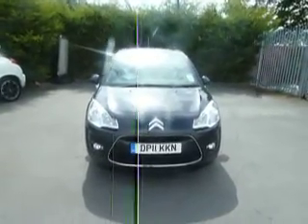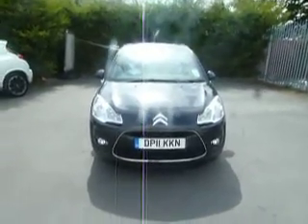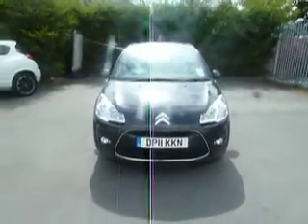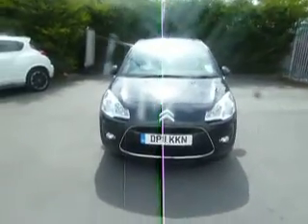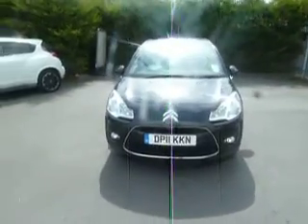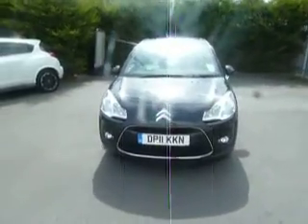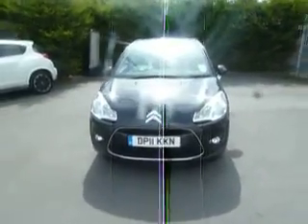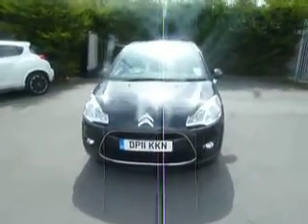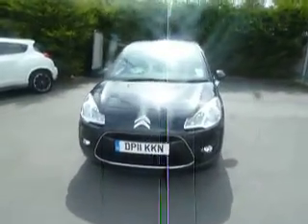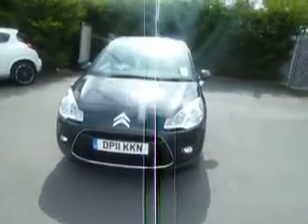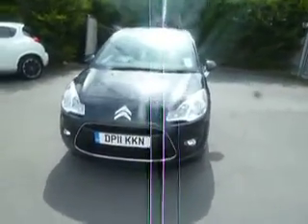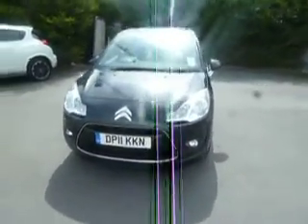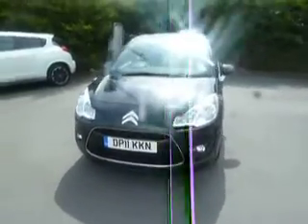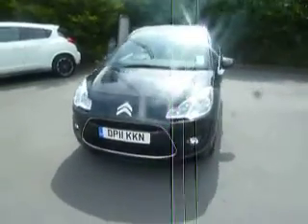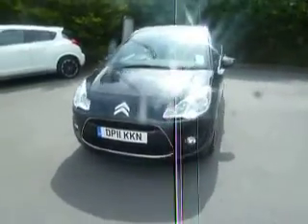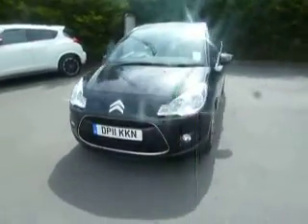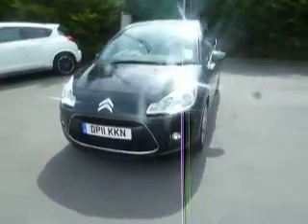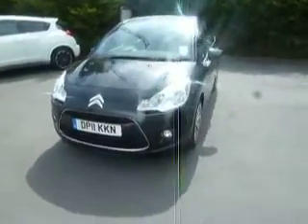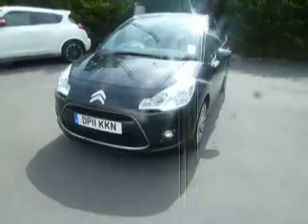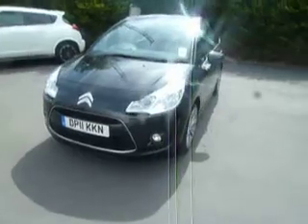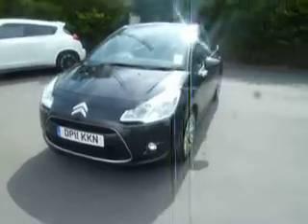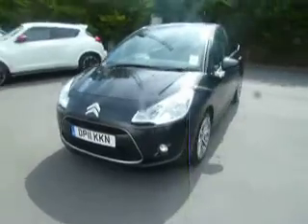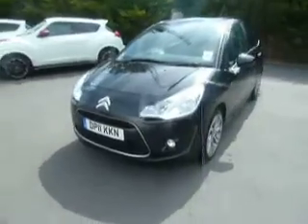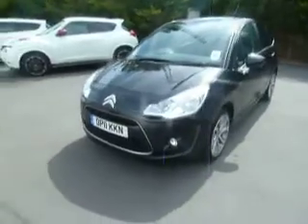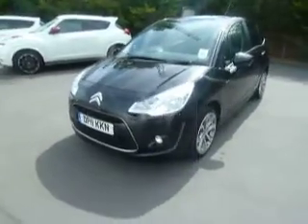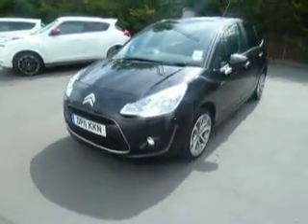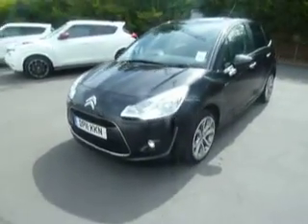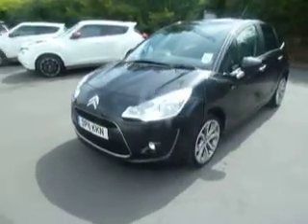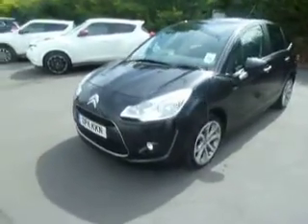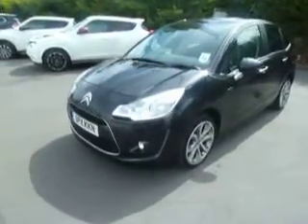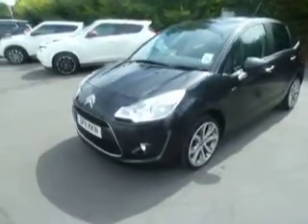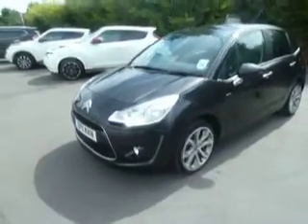Hello and welcome to JT Hughes Oswestry. My name is Clark Allen and I'm going to be sharing around this Citroën C3.